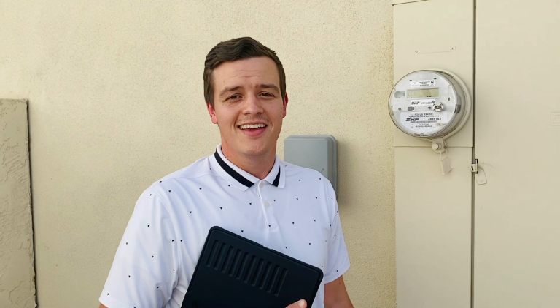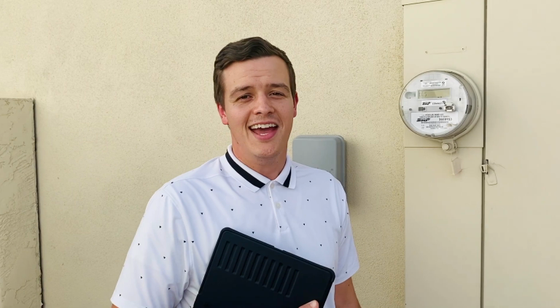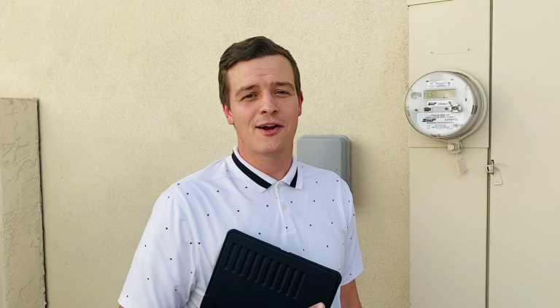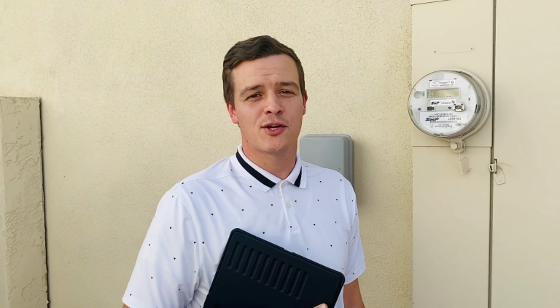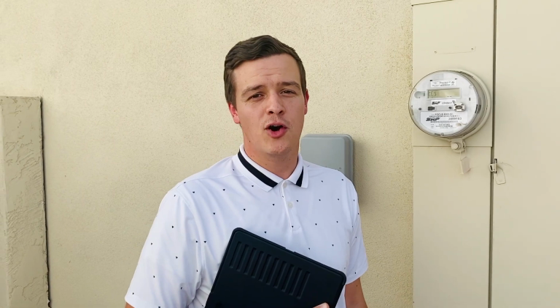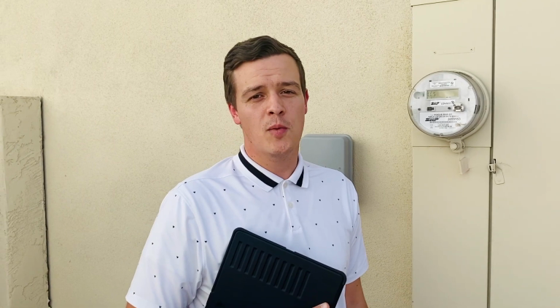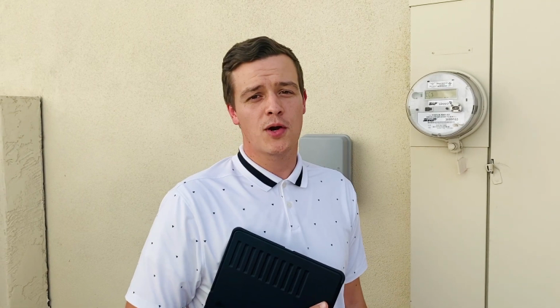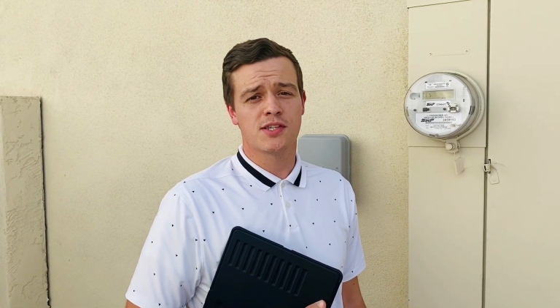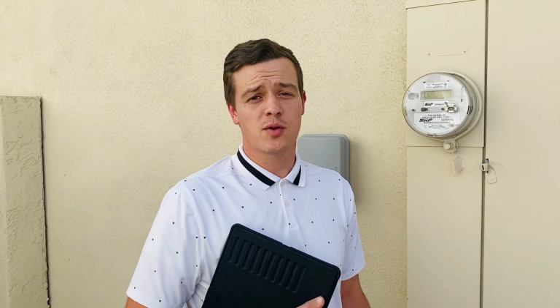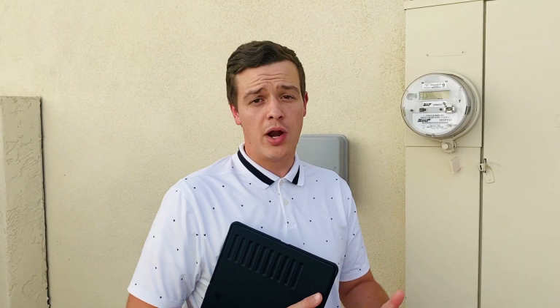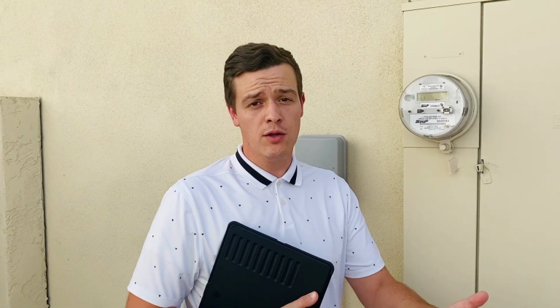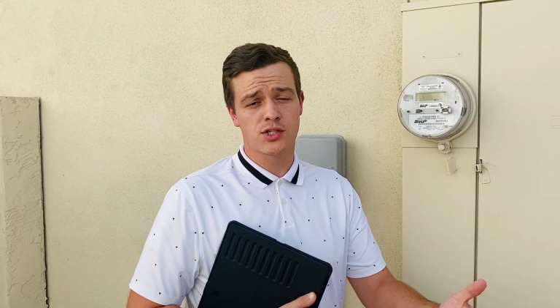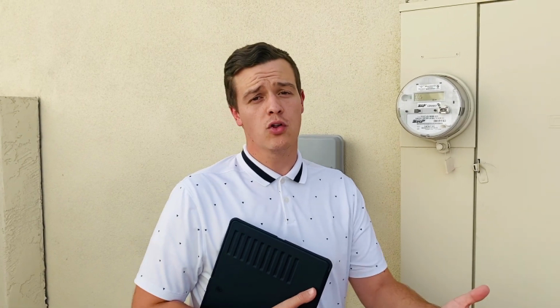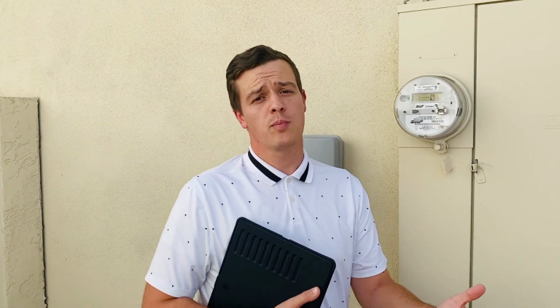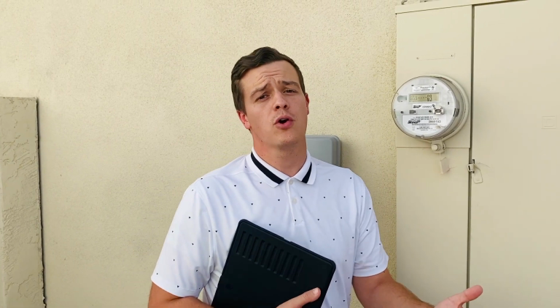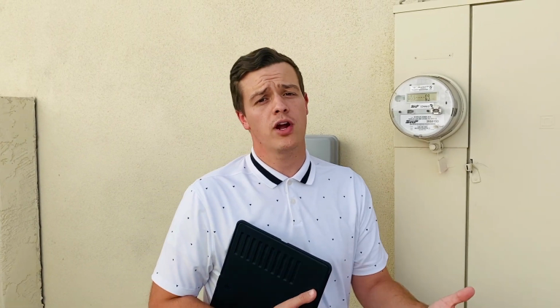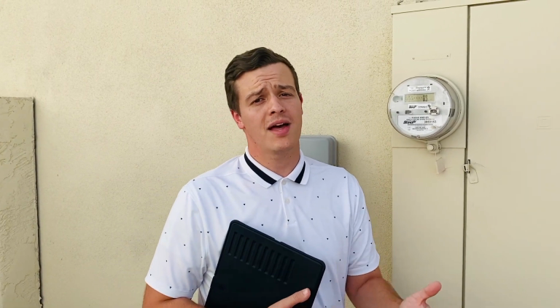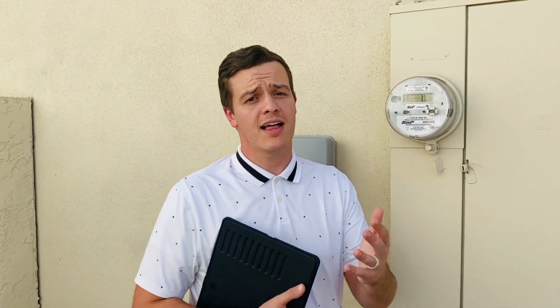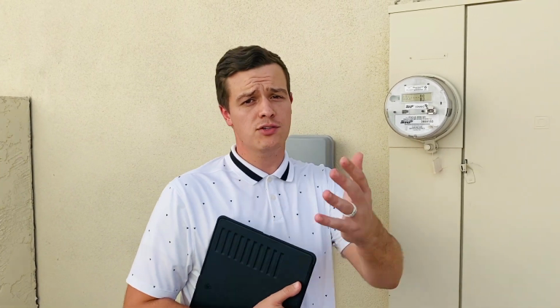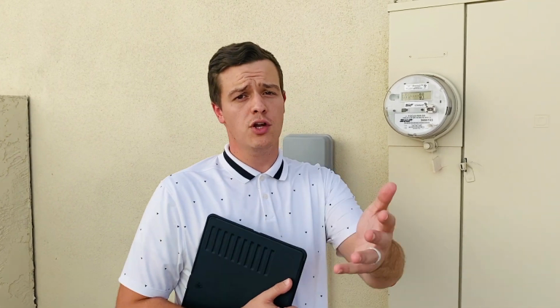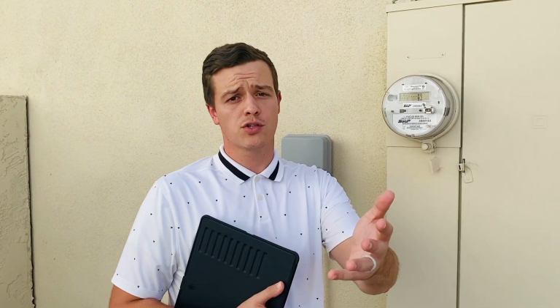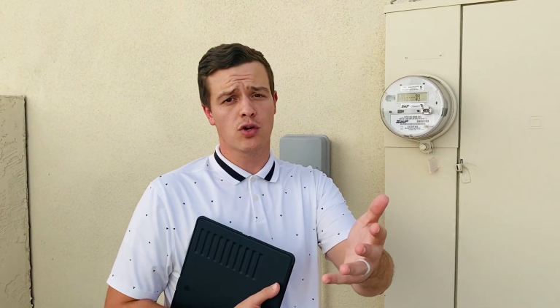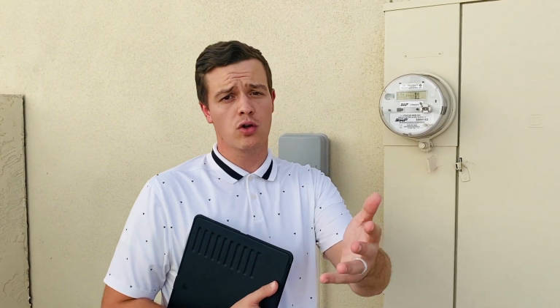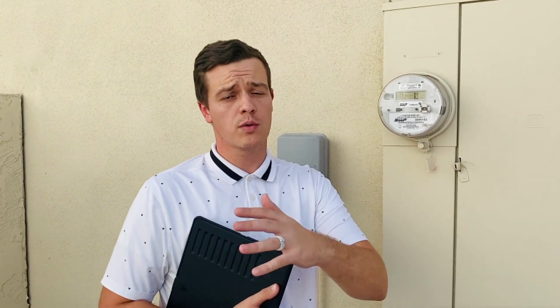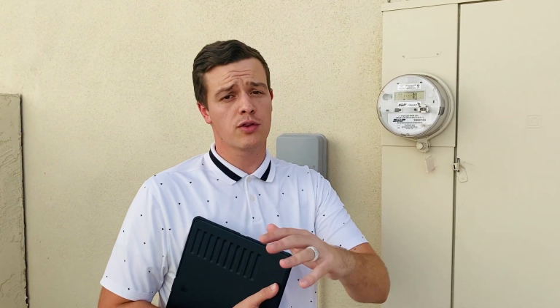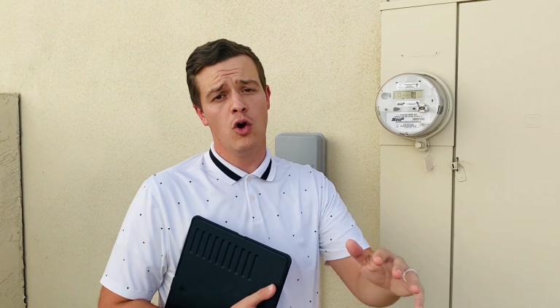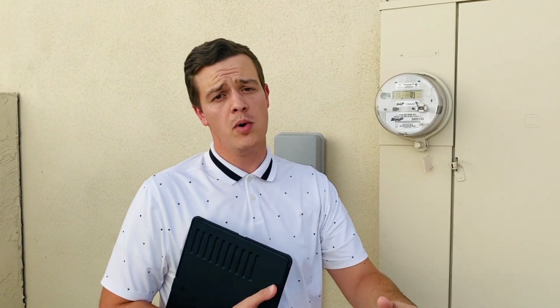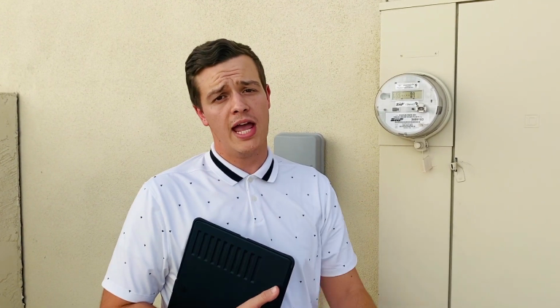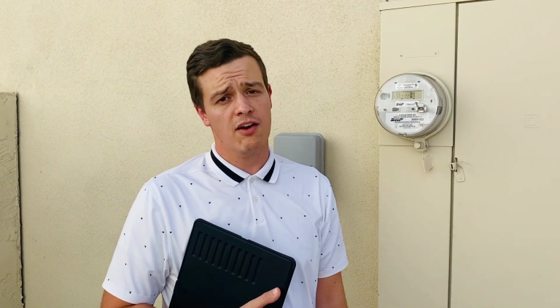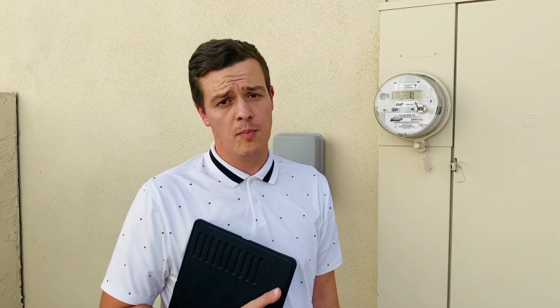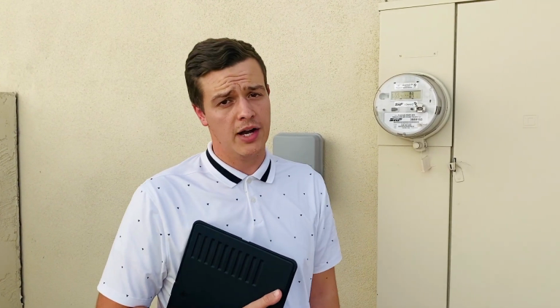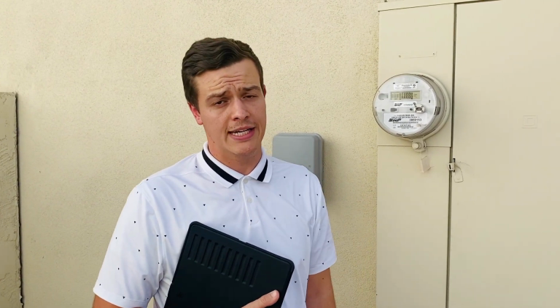Hey Arizona homeowners, there's a brand new solar program that allows you to go solar with no money out of pocket.